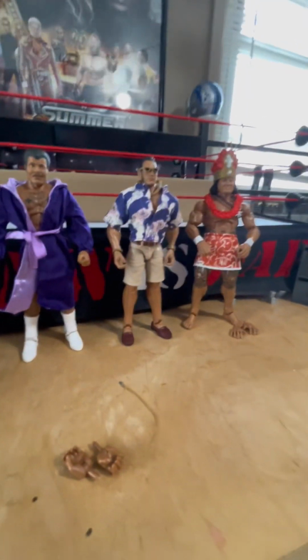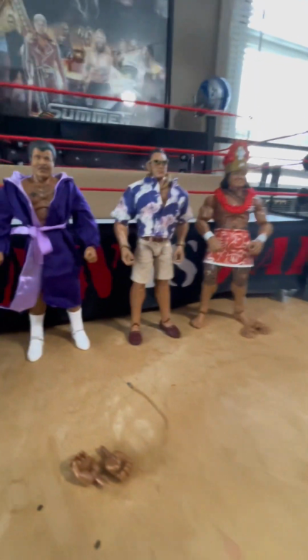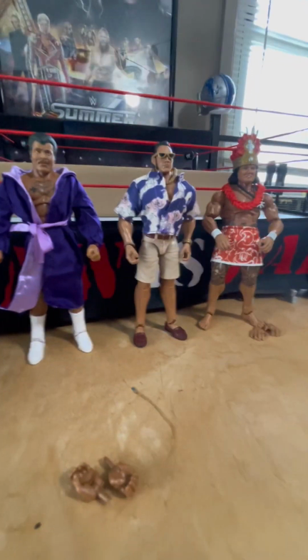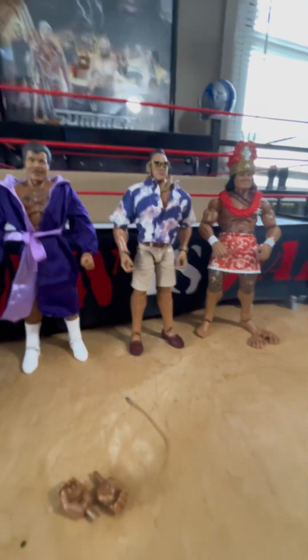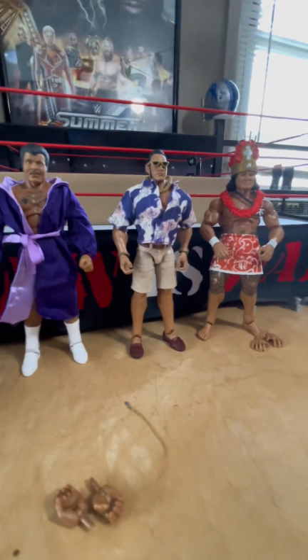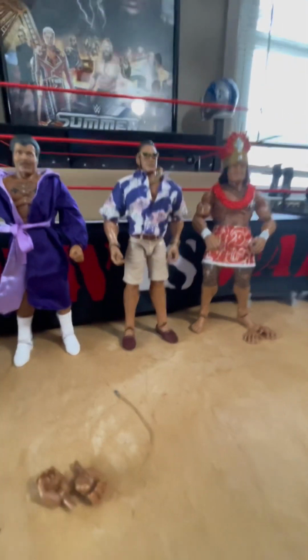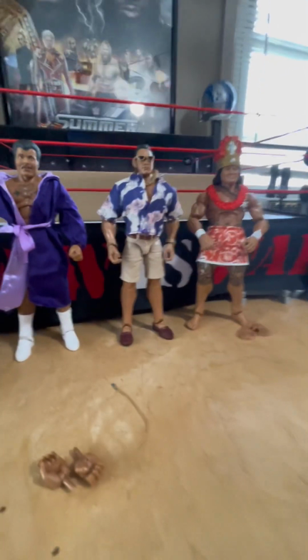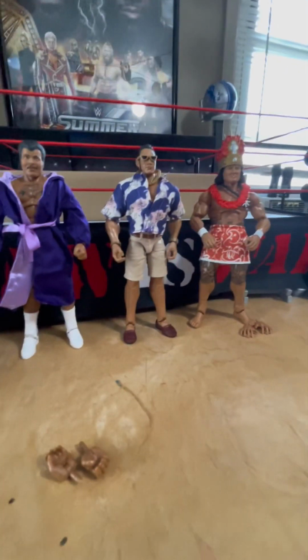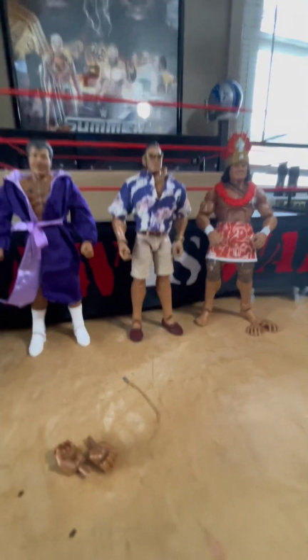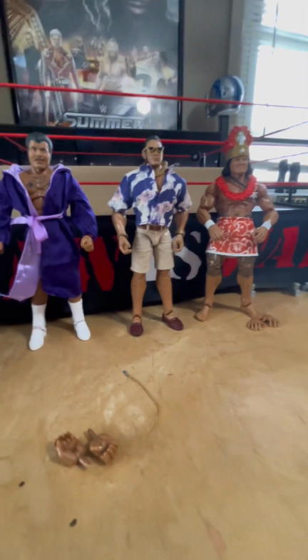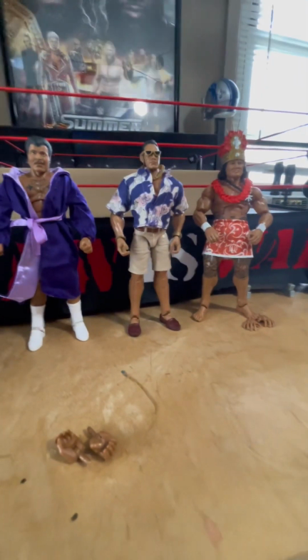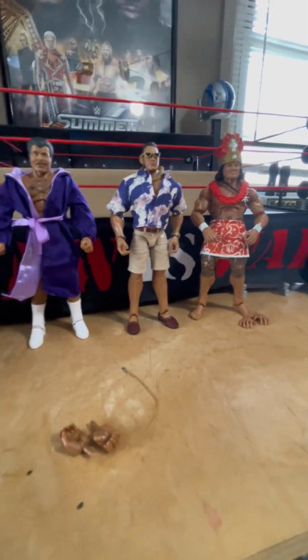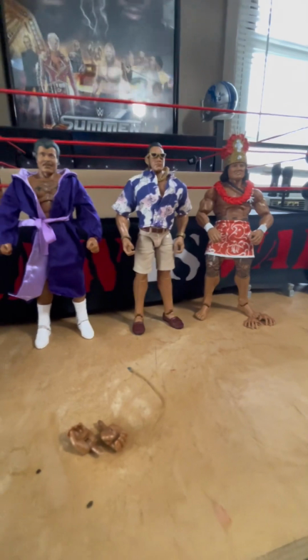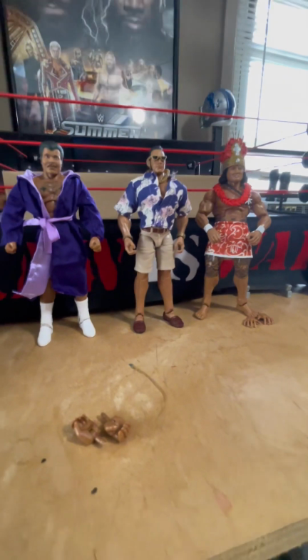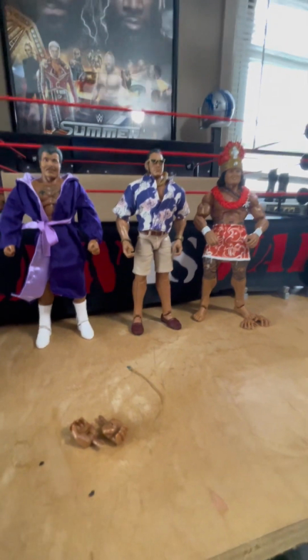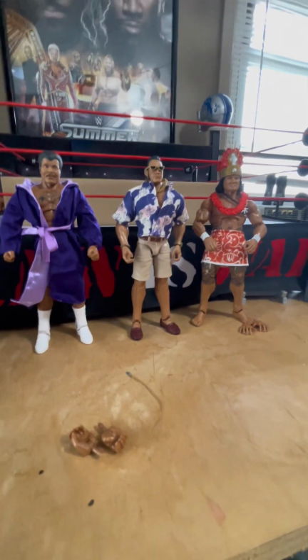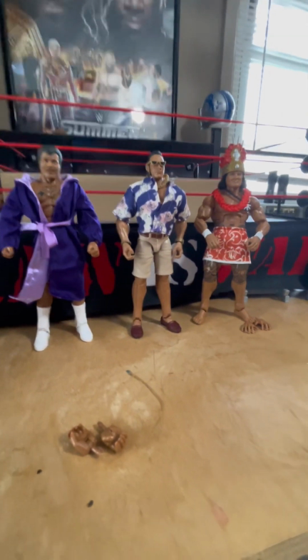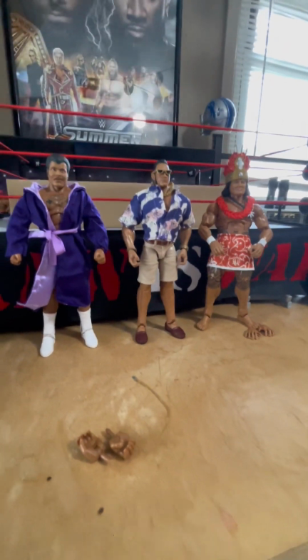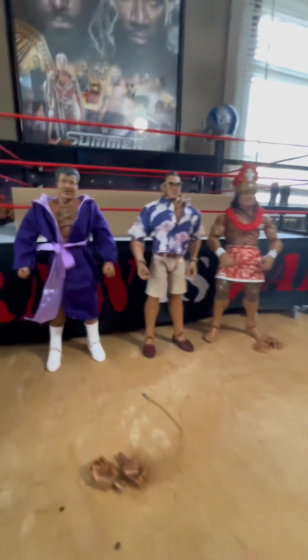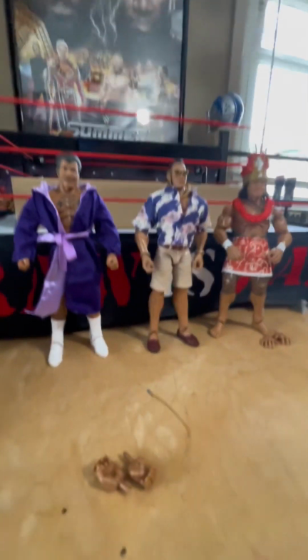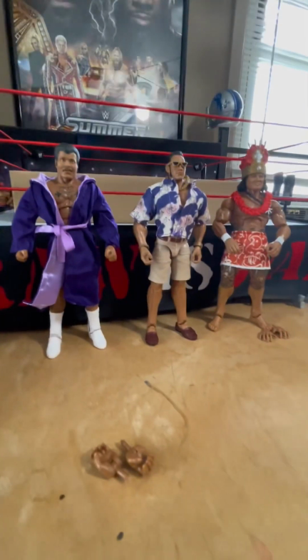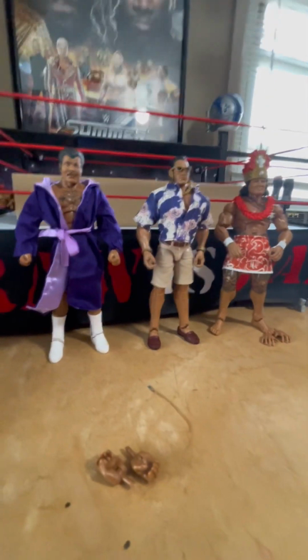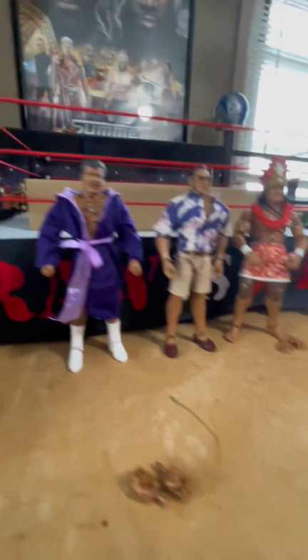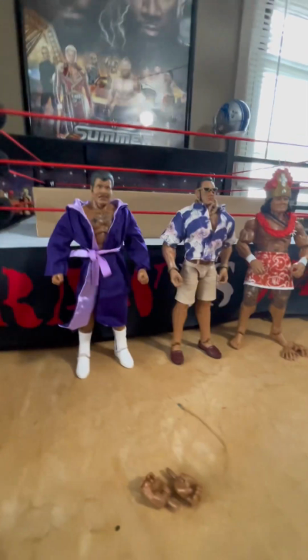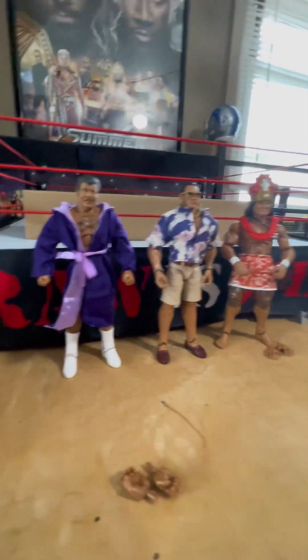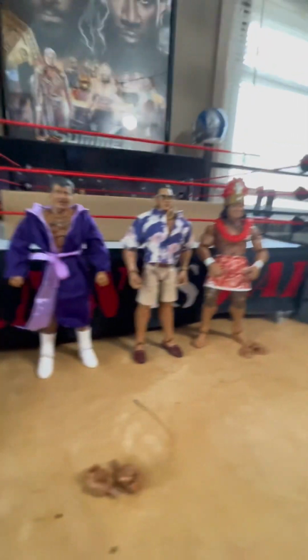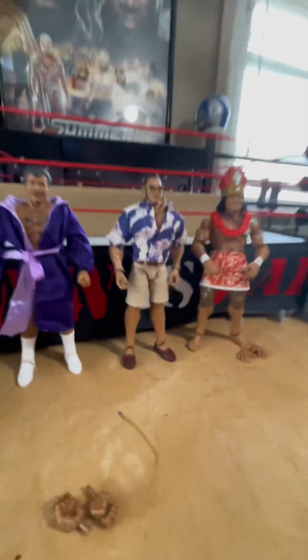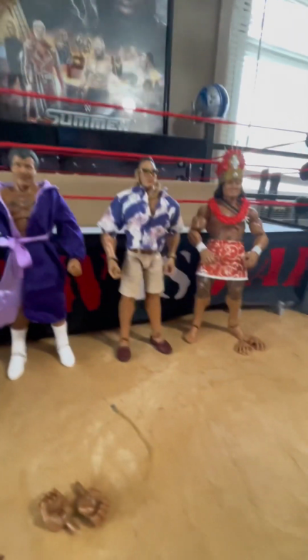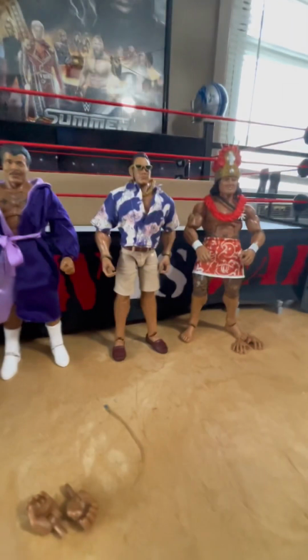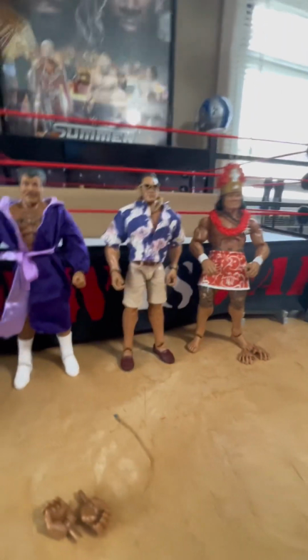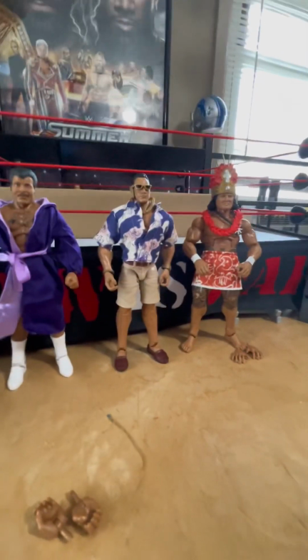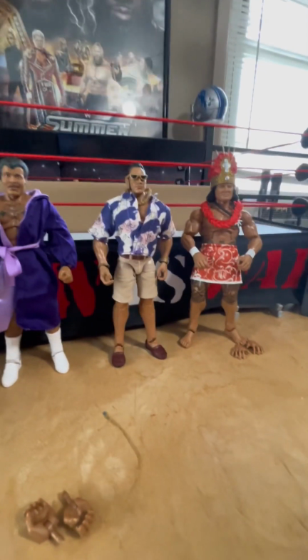That is the Samoan family three pack. Hope you enjoyed this video.